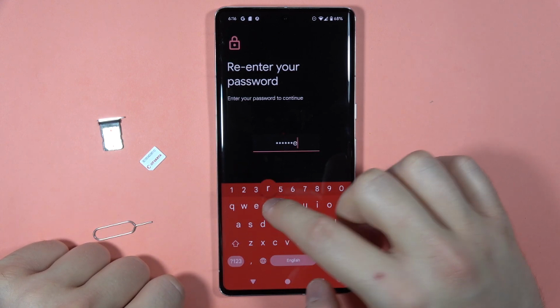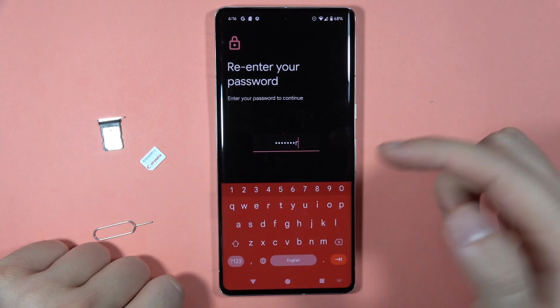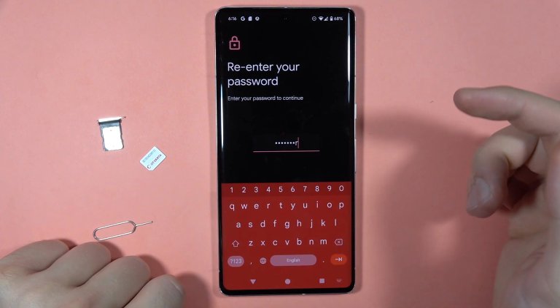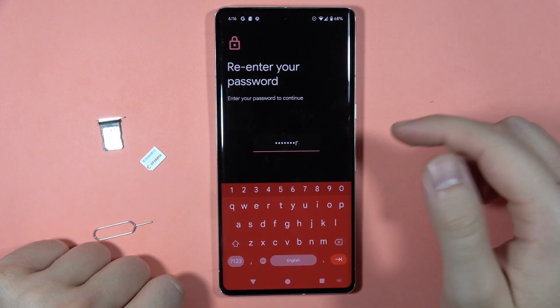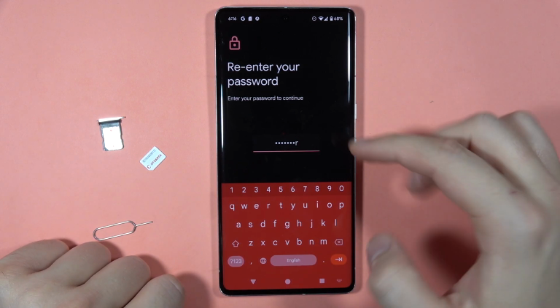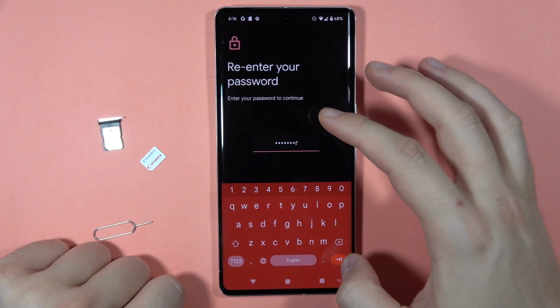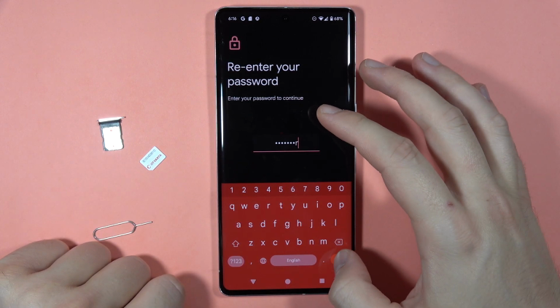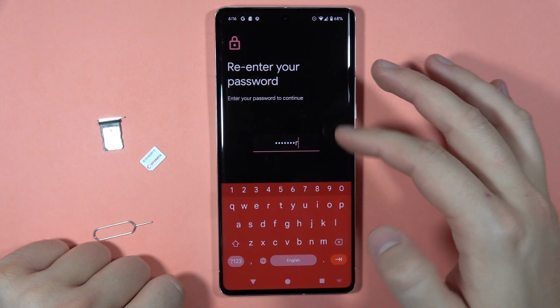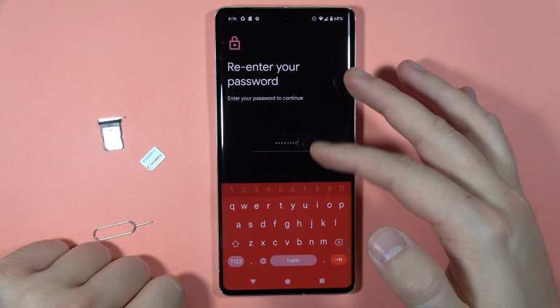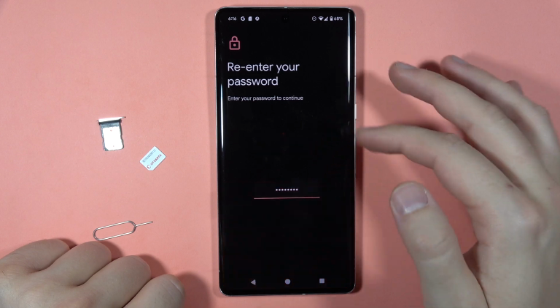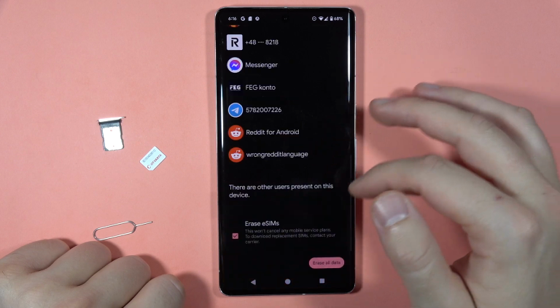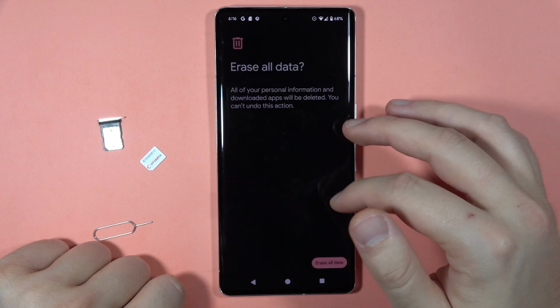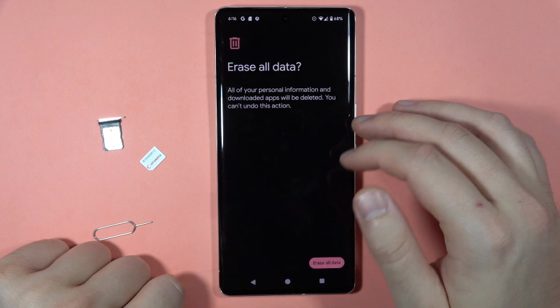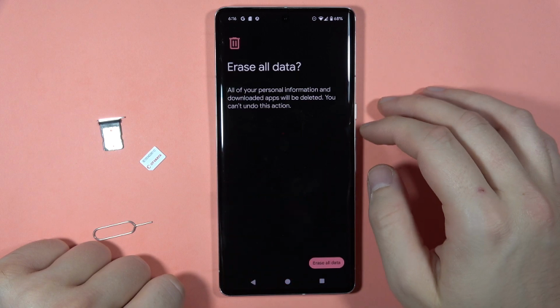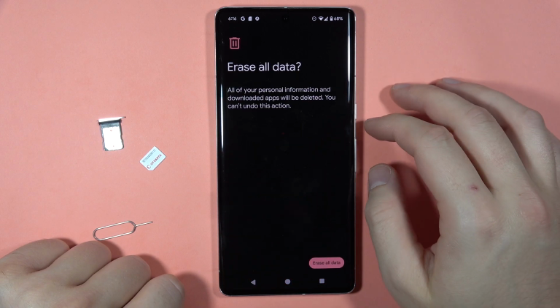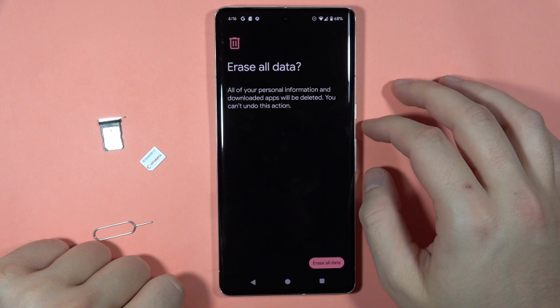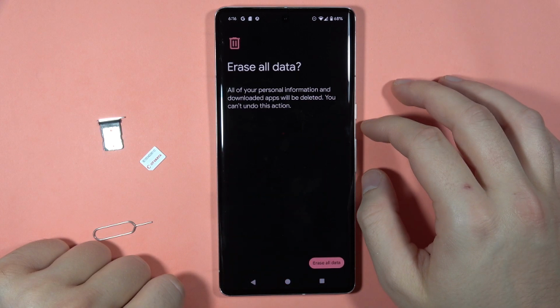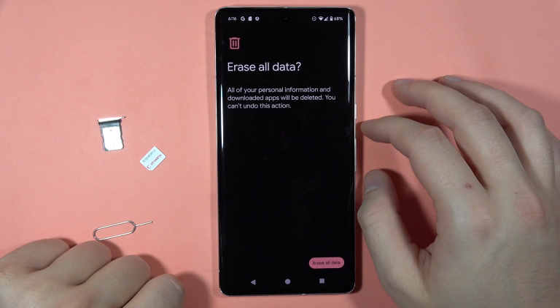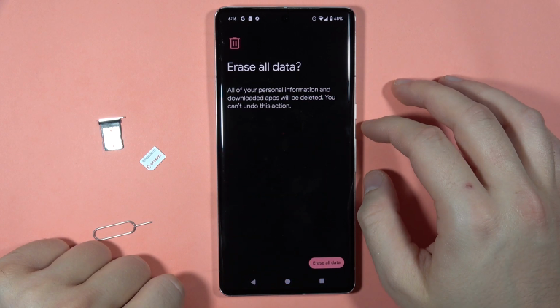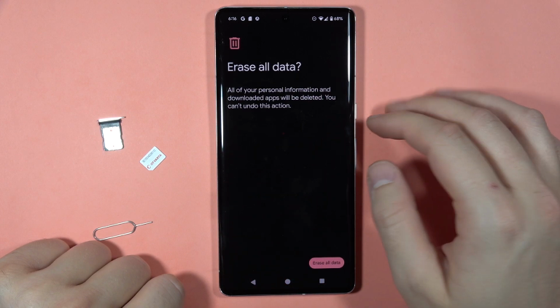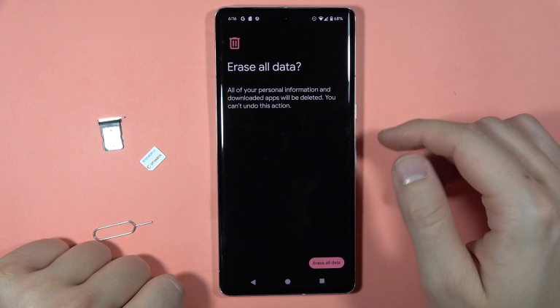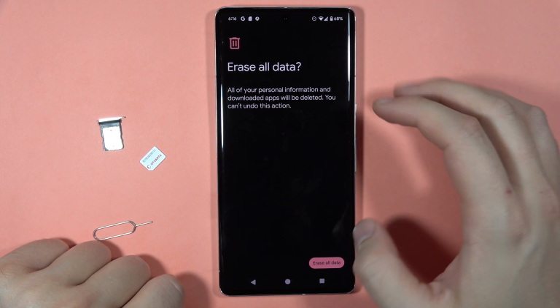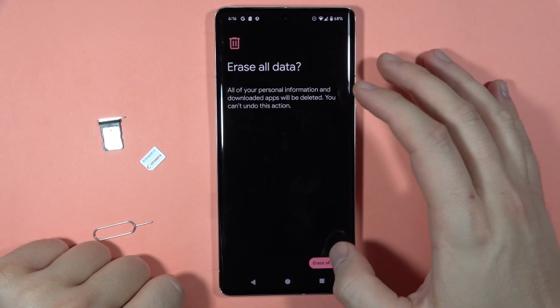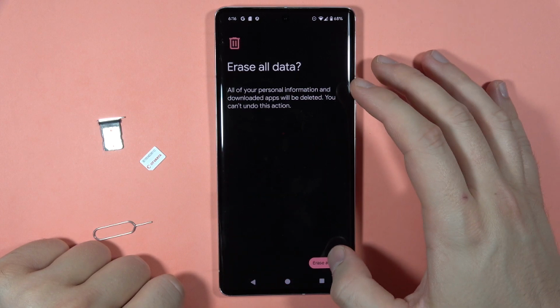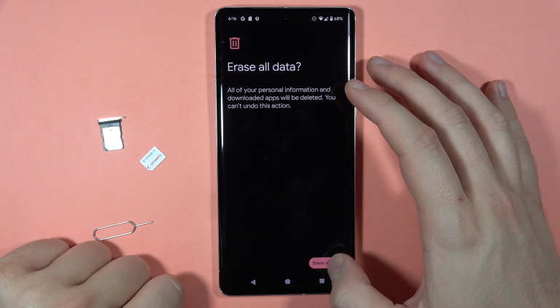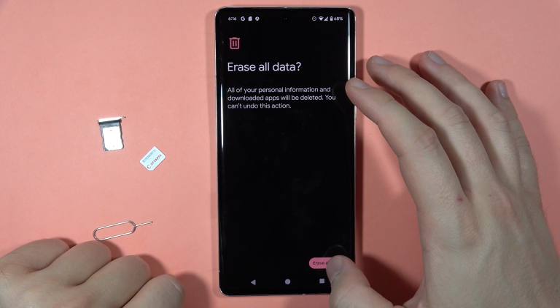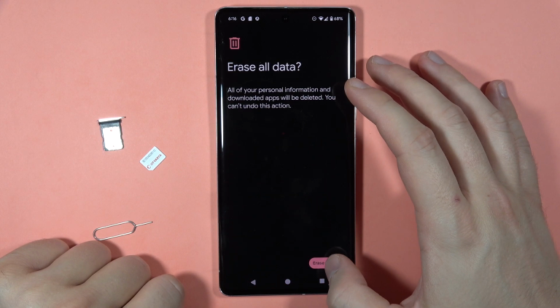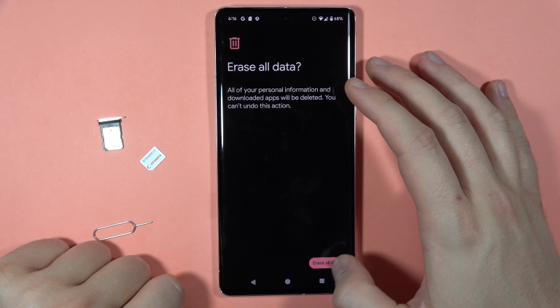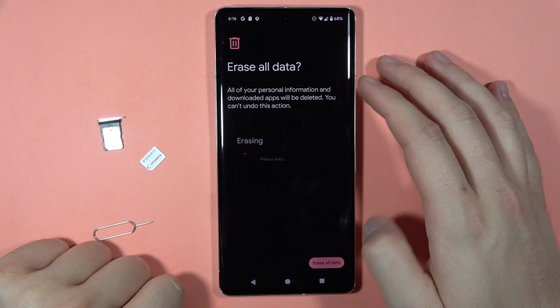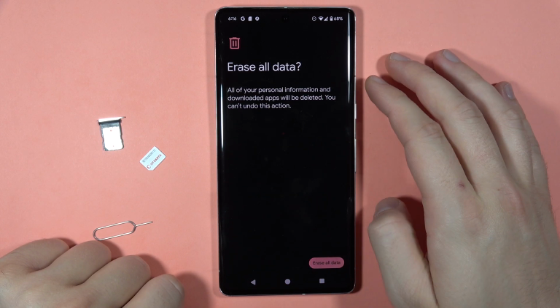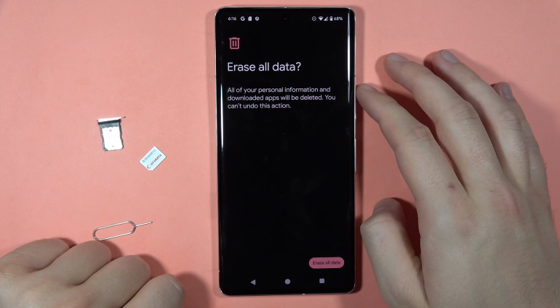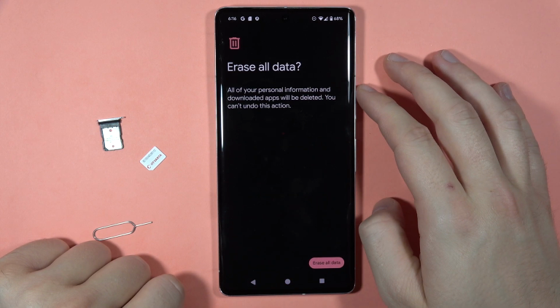Then you just have to input the password to your phone — in my case that's a short password — and confirm to erase all data.